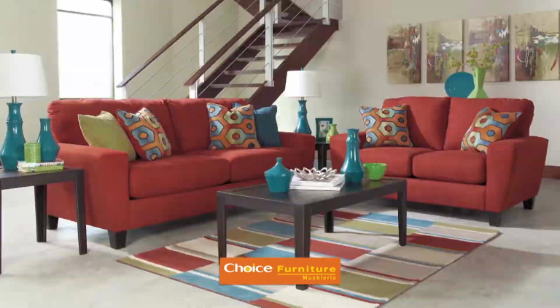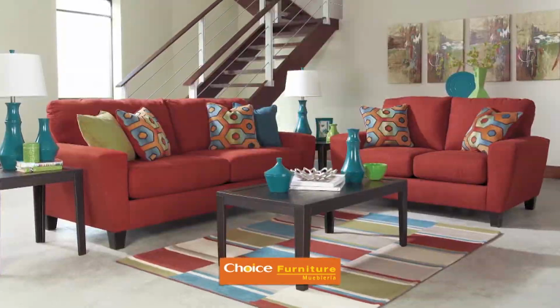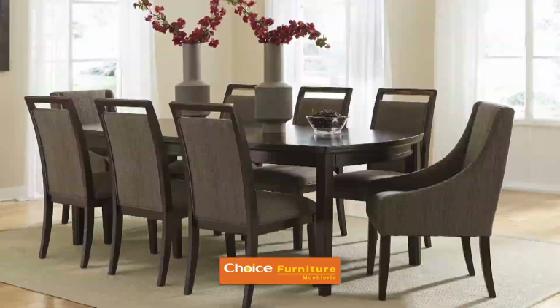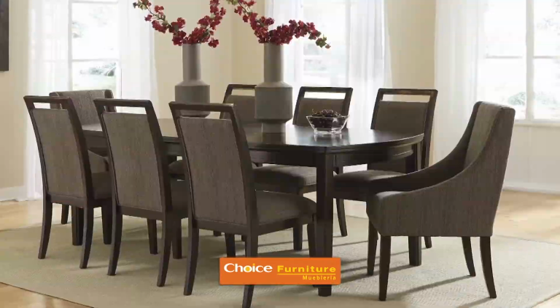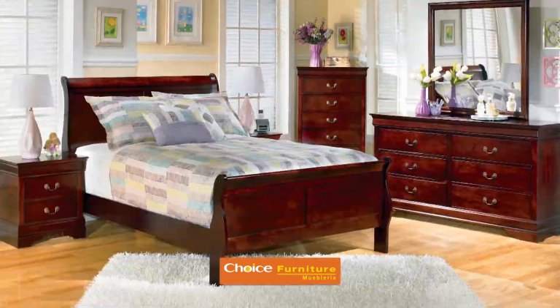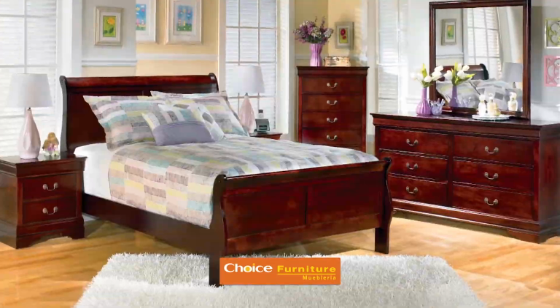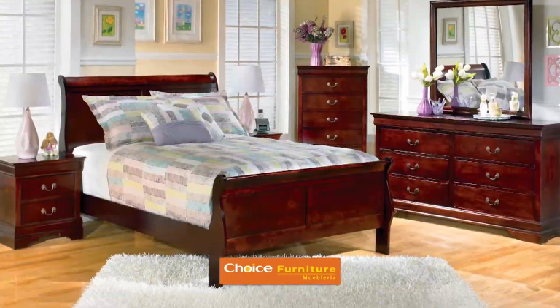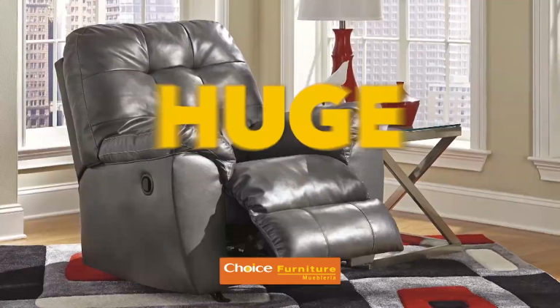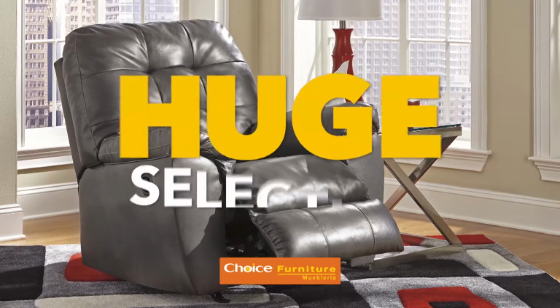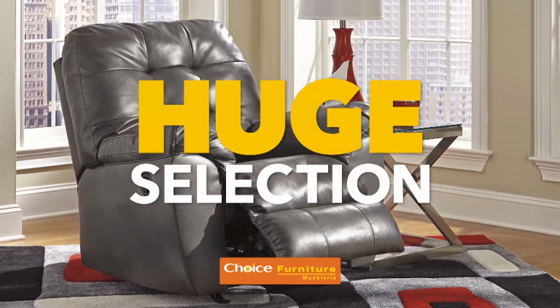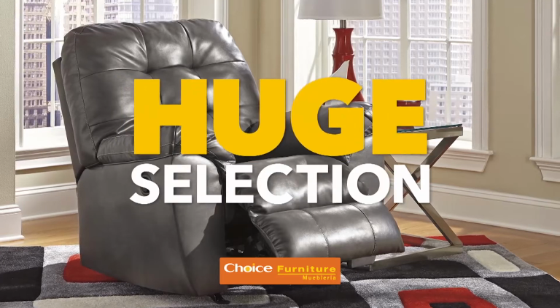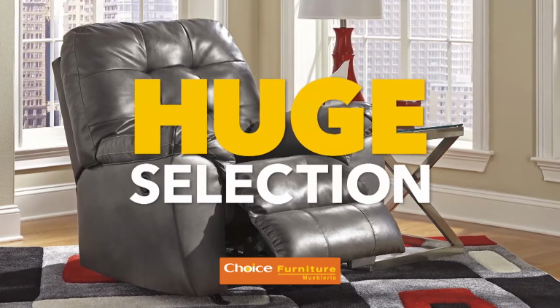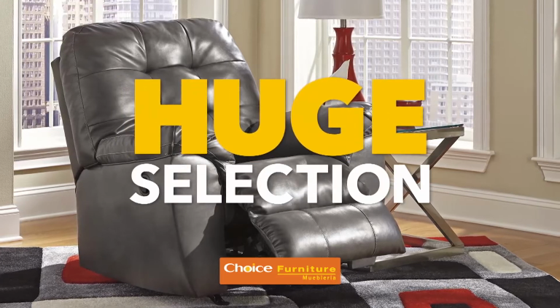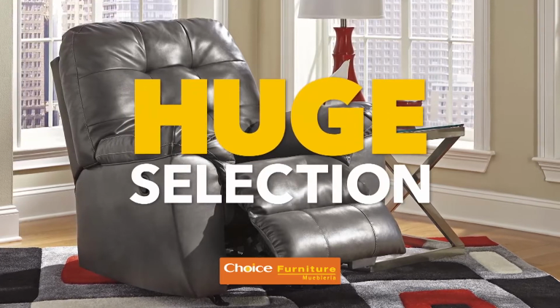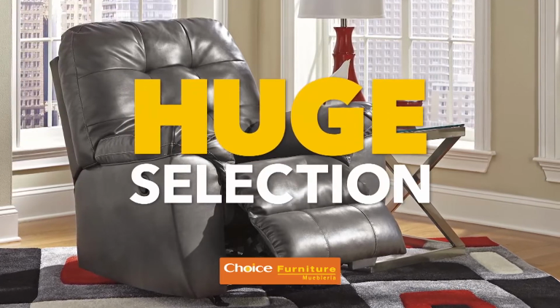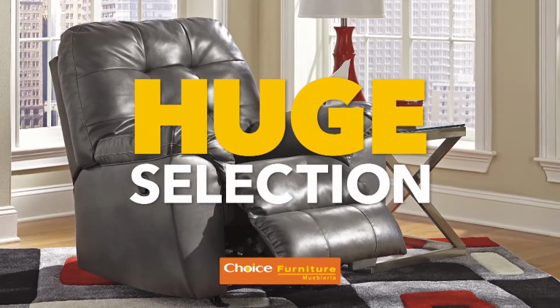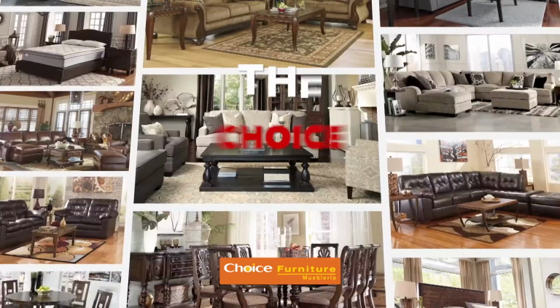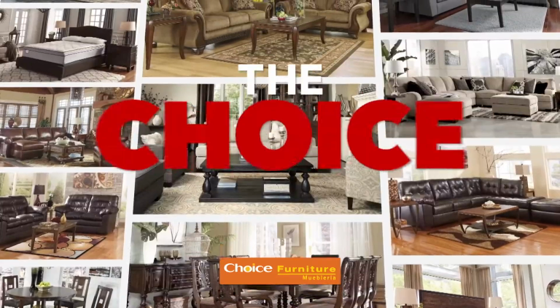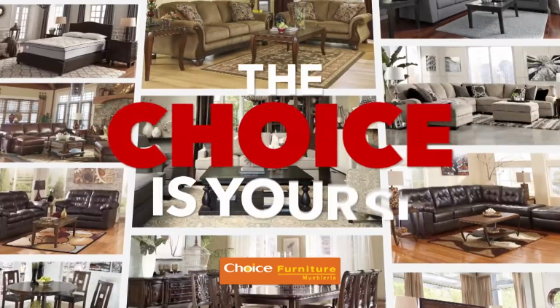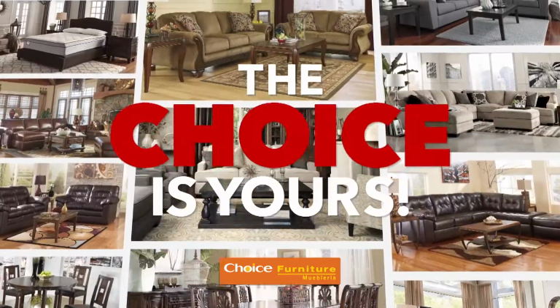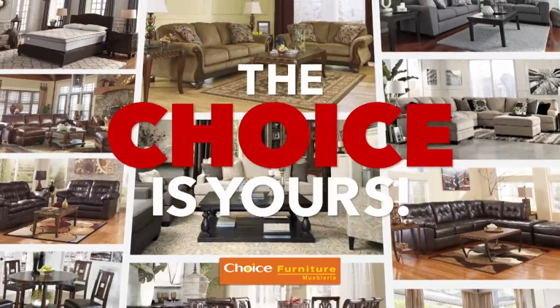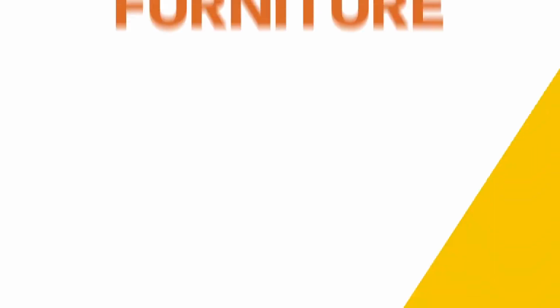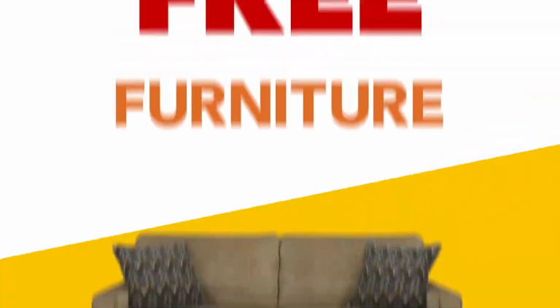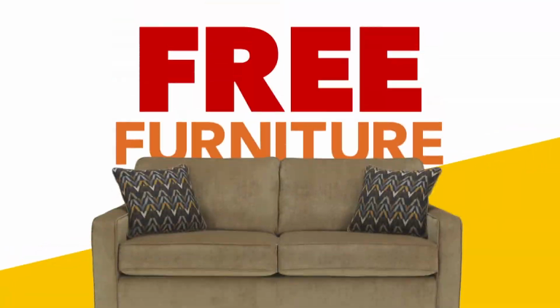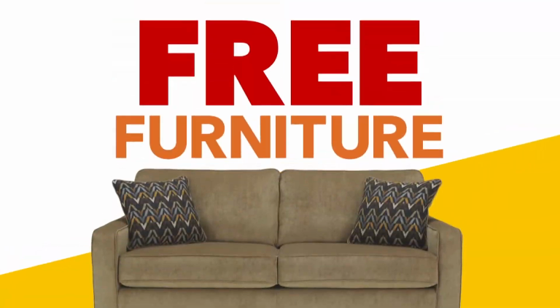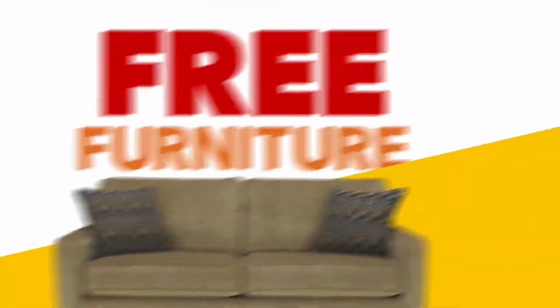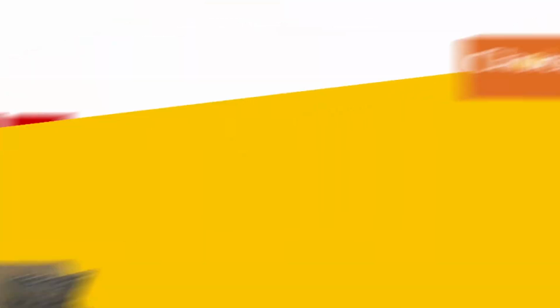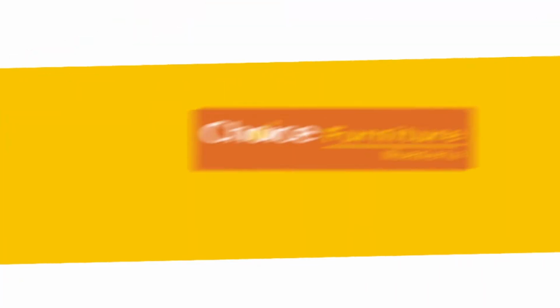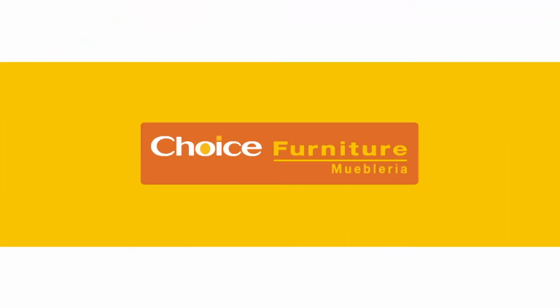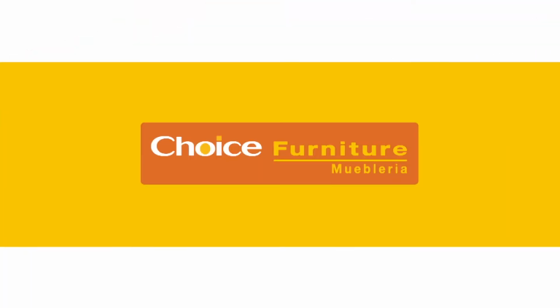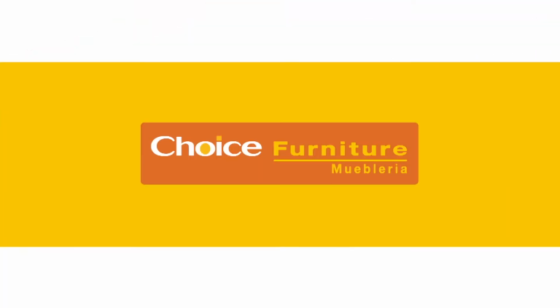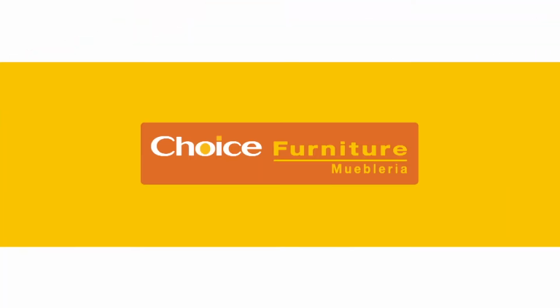Living room, dining room, bedroom, and a huge selection of reclining furniture. The choice is yours. It's free furniture at Choice Furniture.